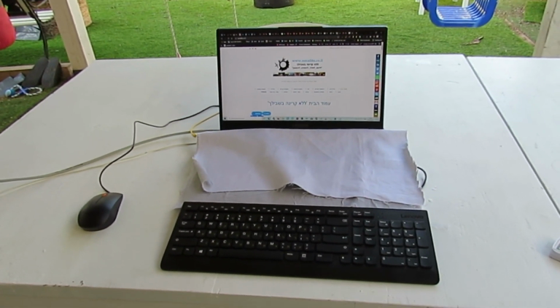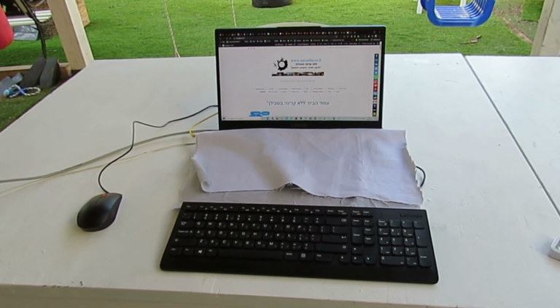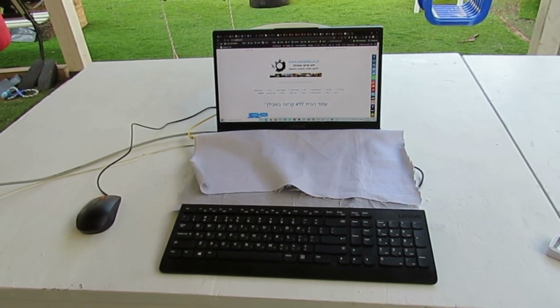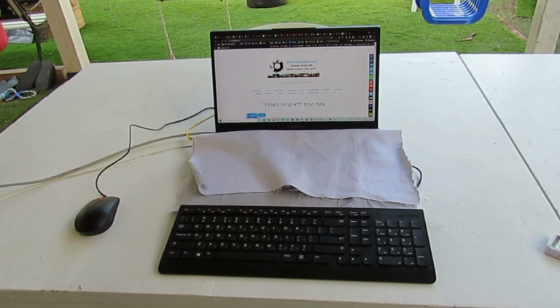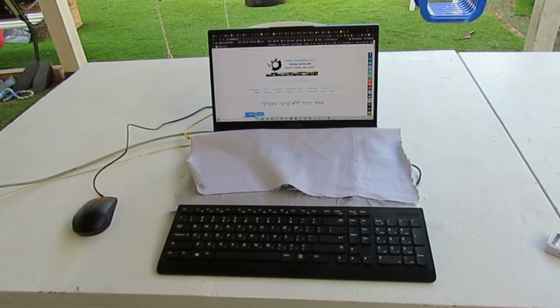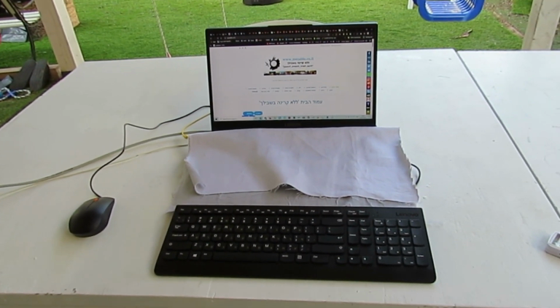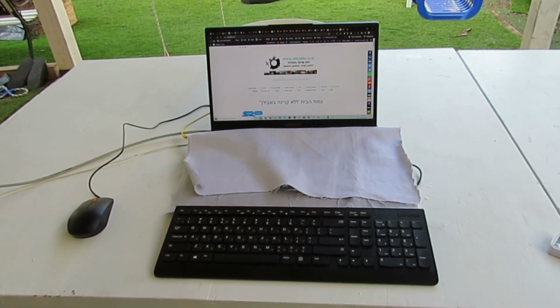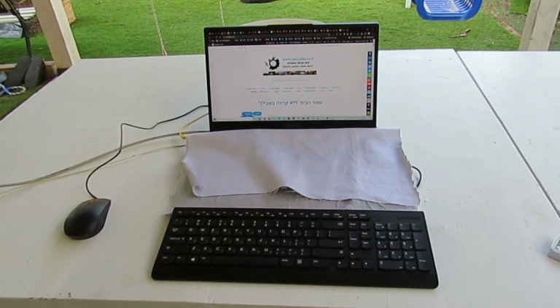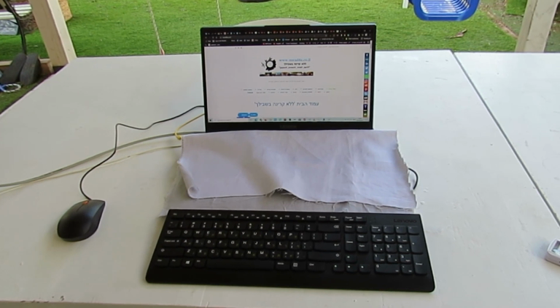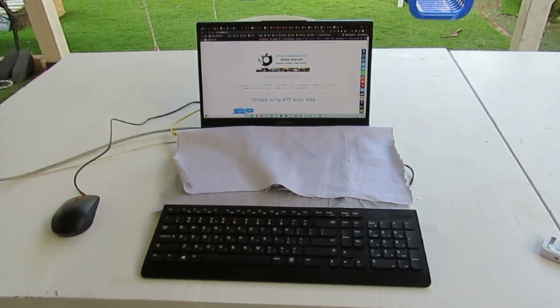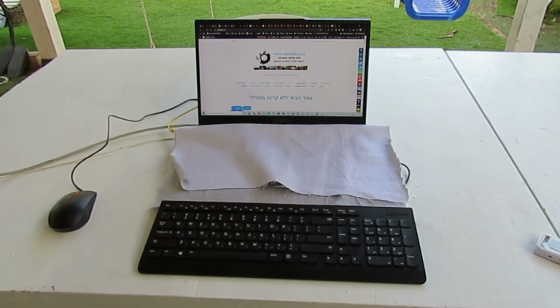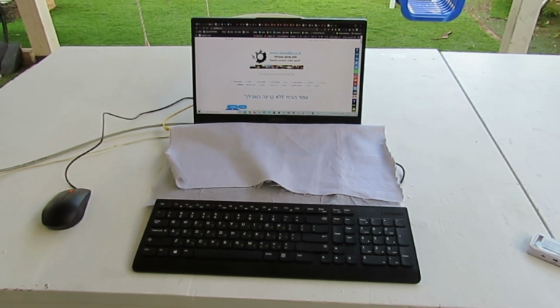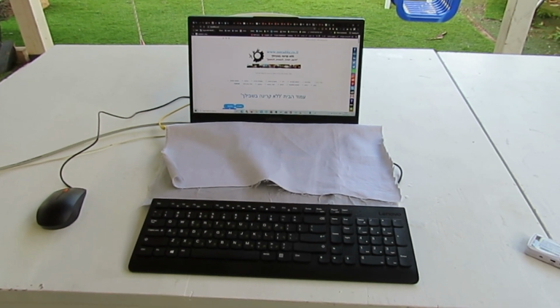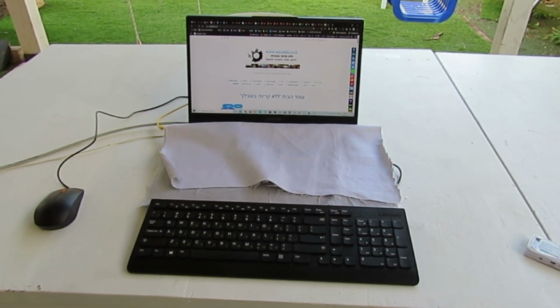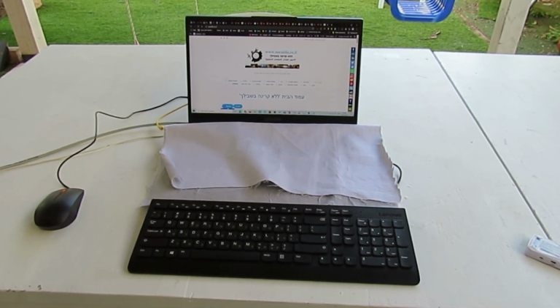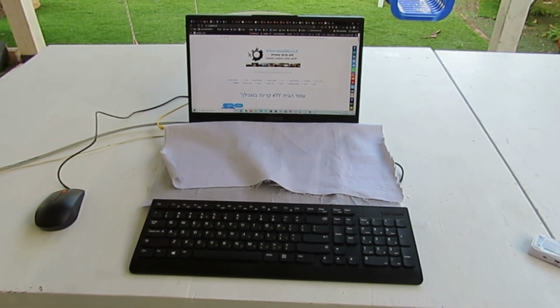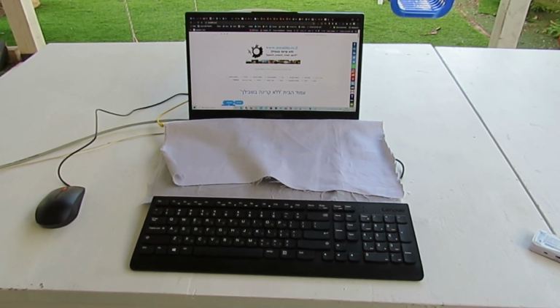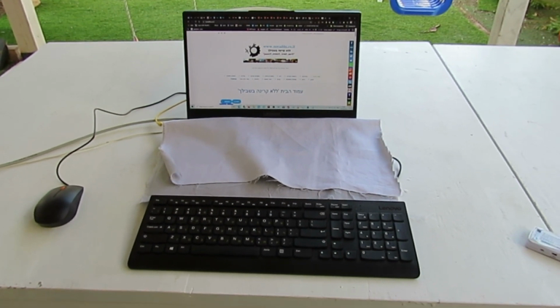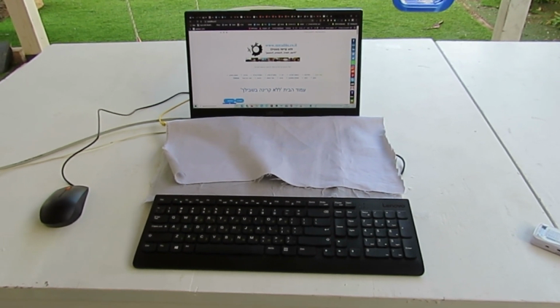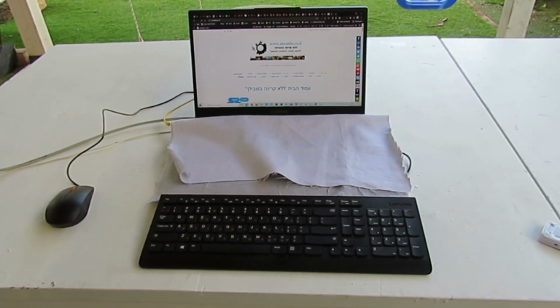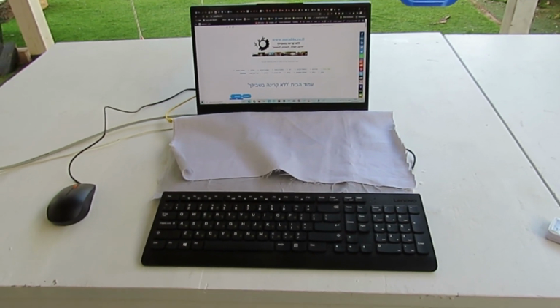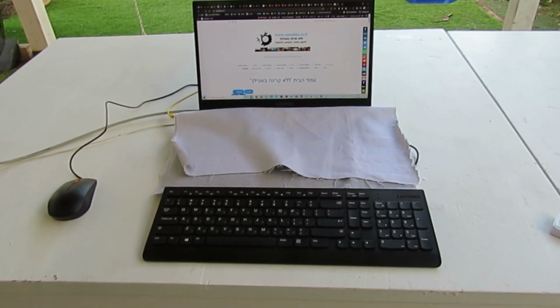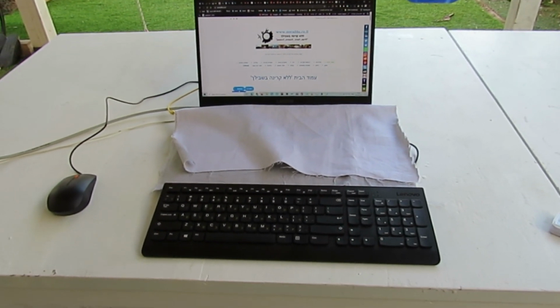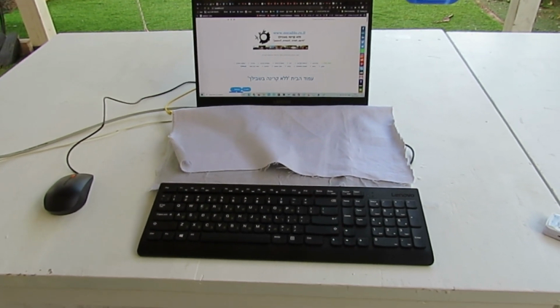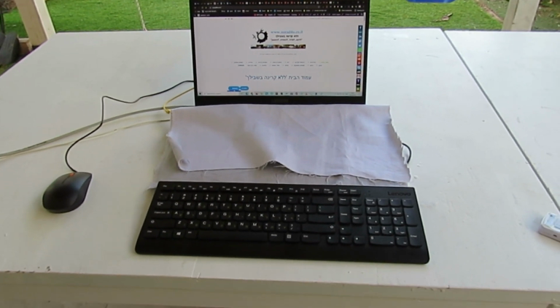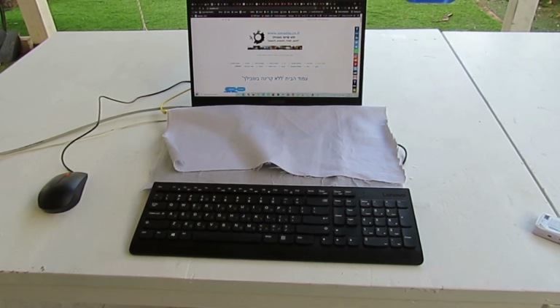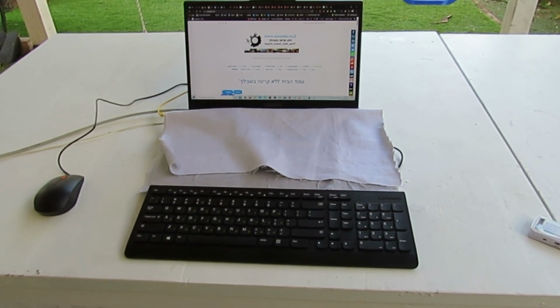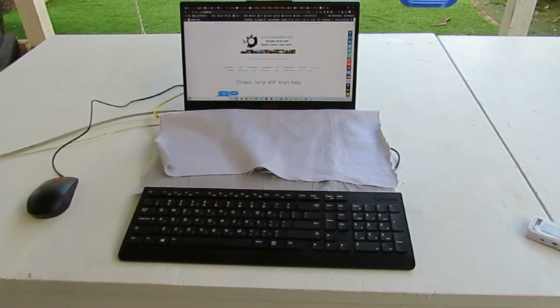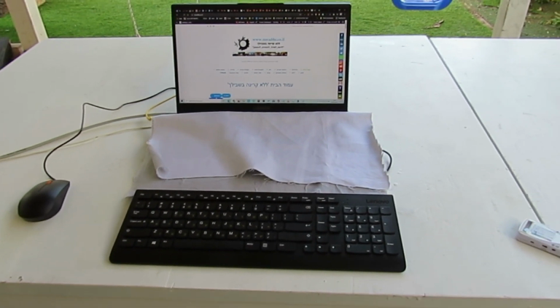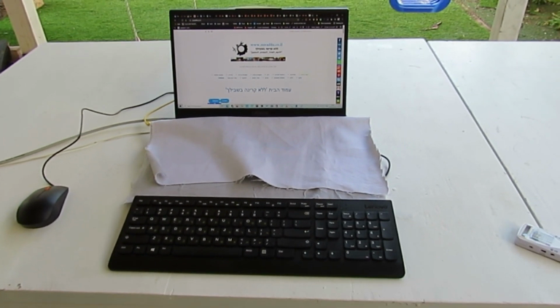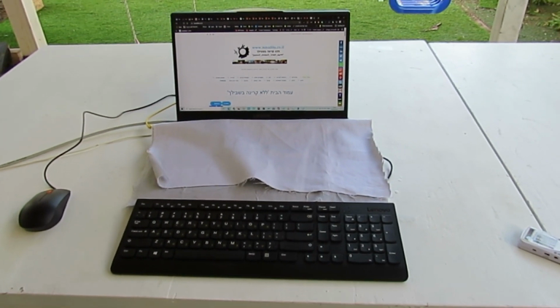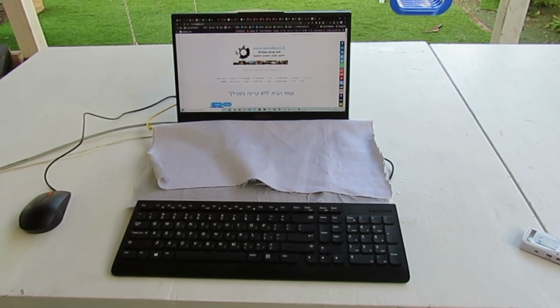Usually I can work in this environment for up to five hours a day, with recesses in between.